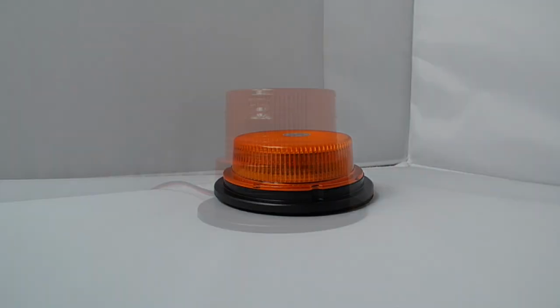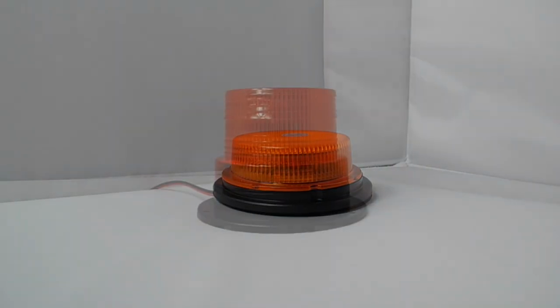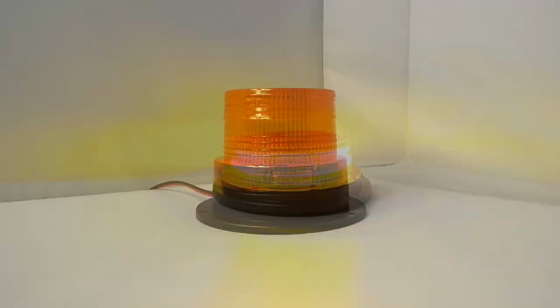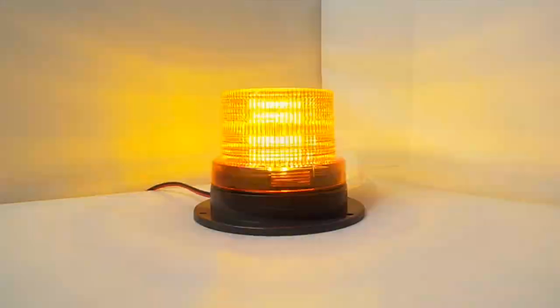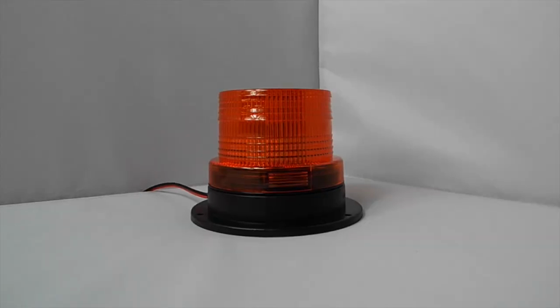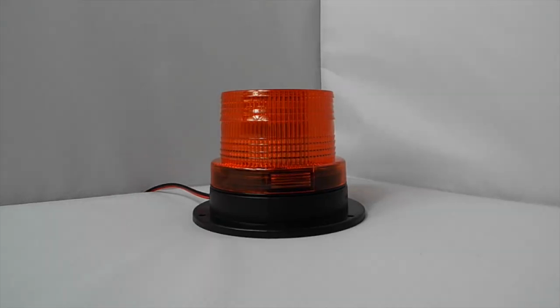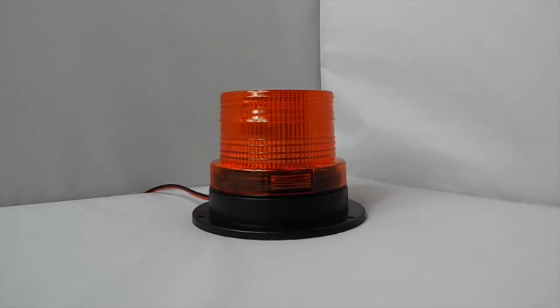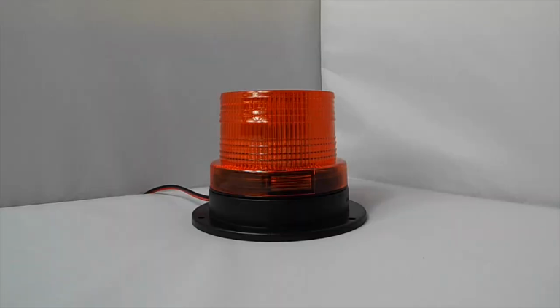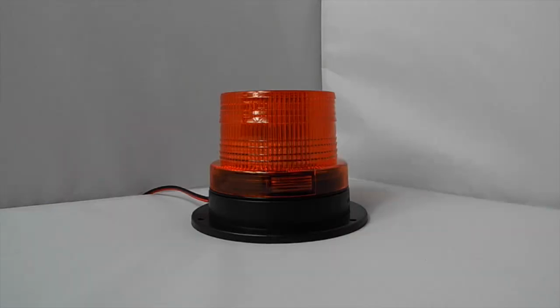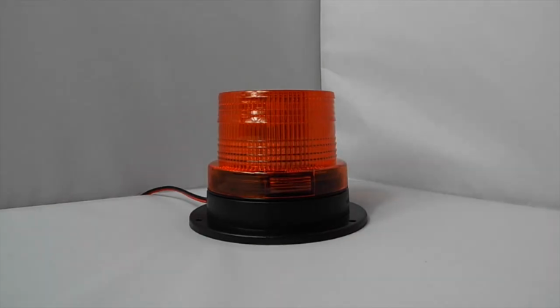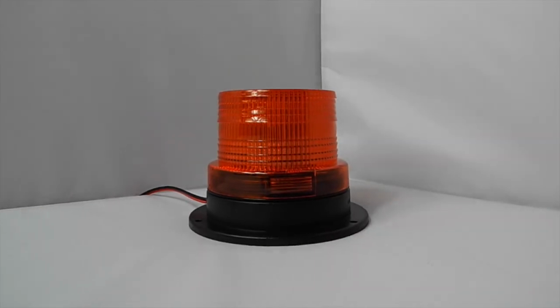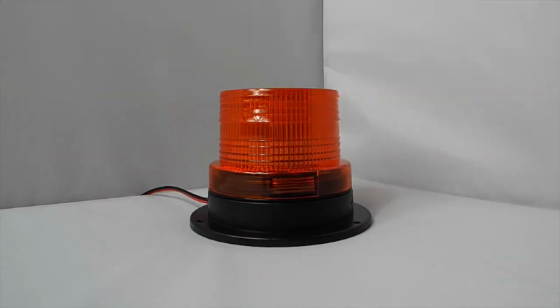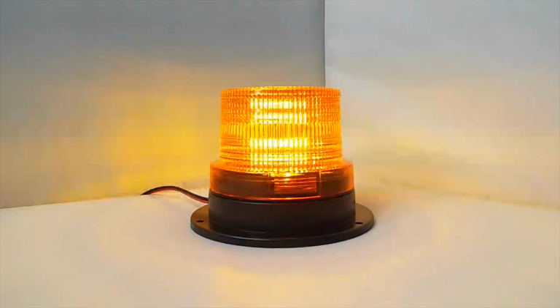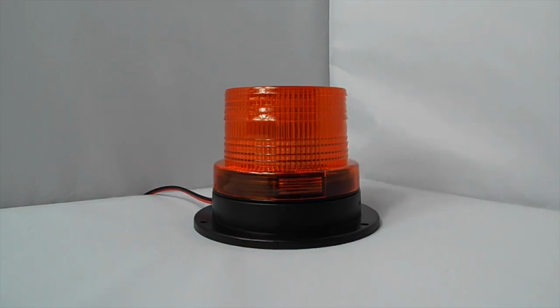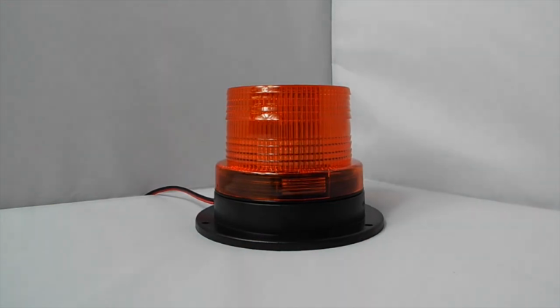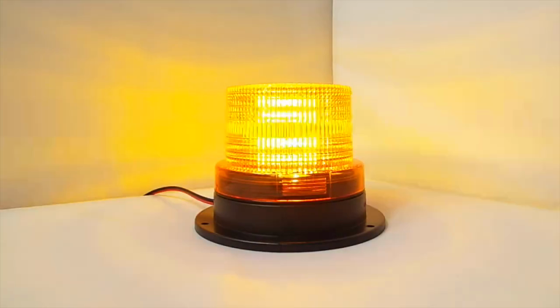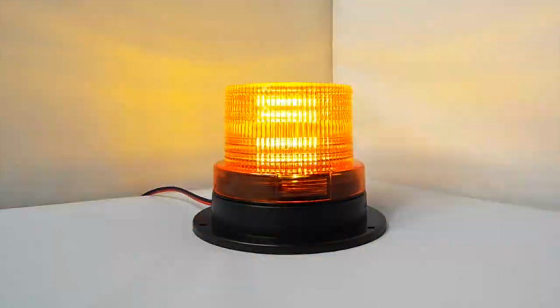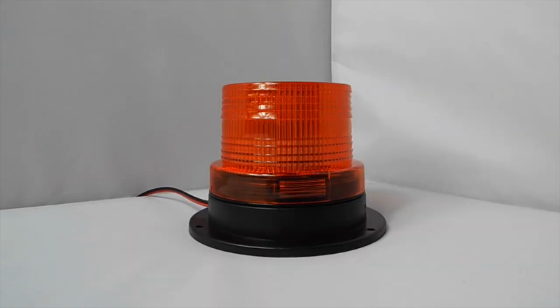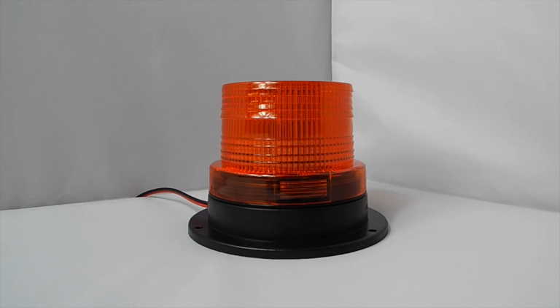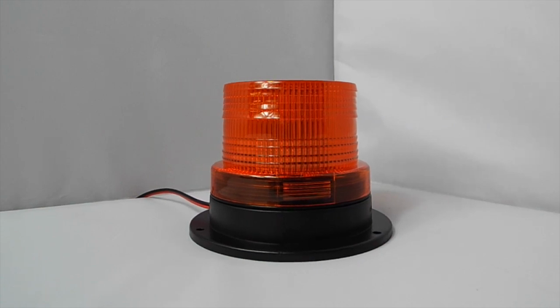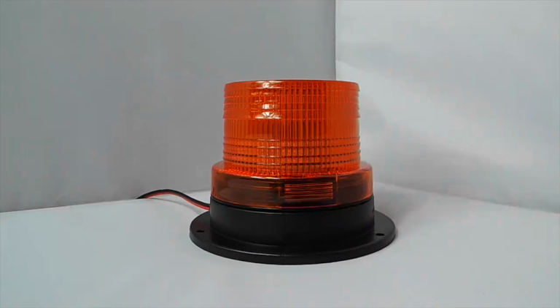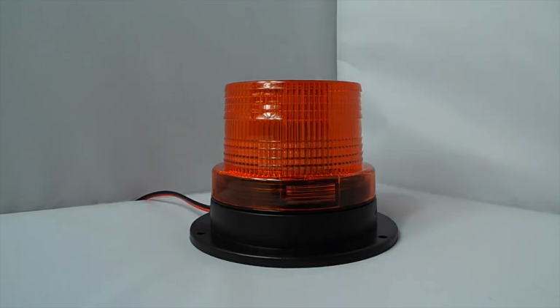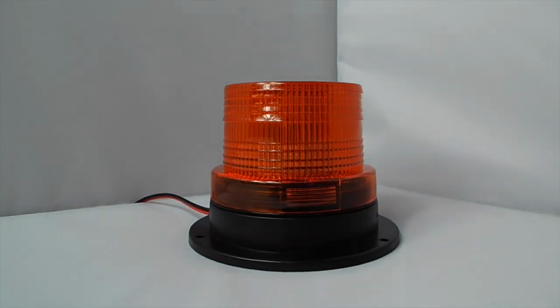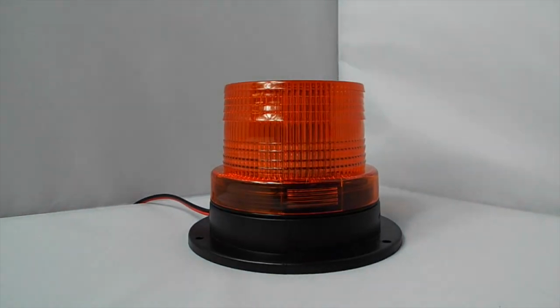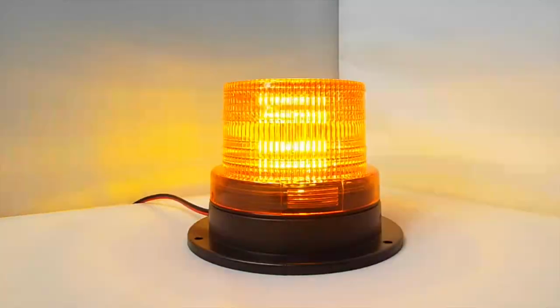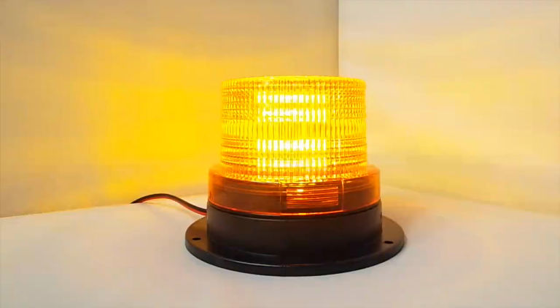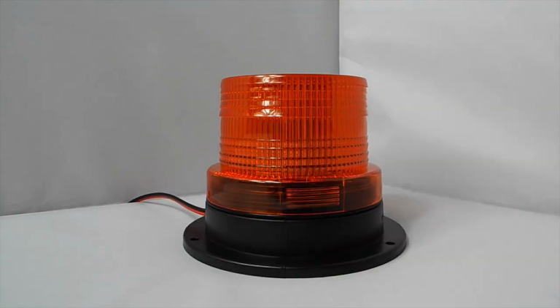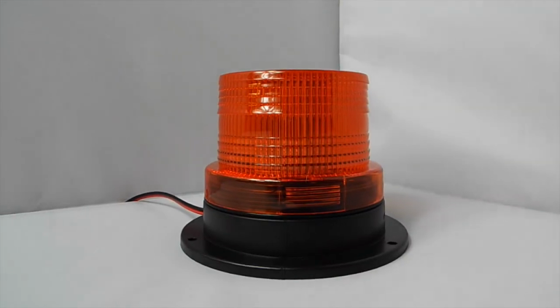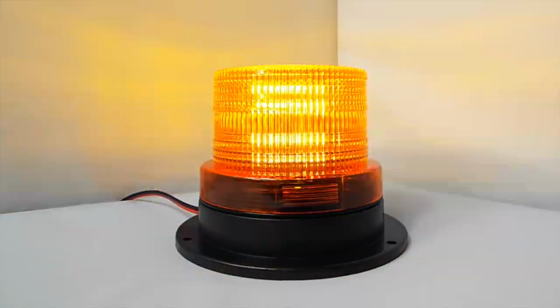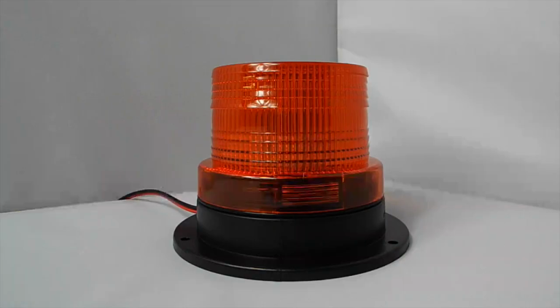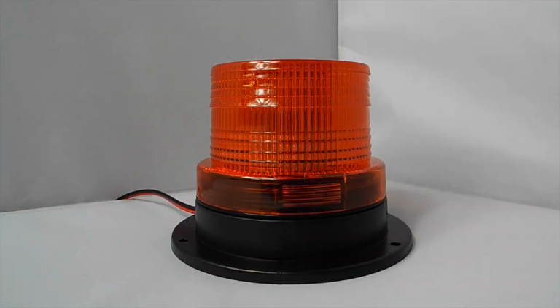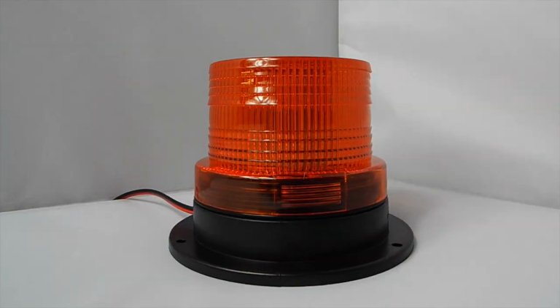Moving slightly up in size, we have the 278, and you can see that this is slightly bigger — it has a 20 SMD LED.